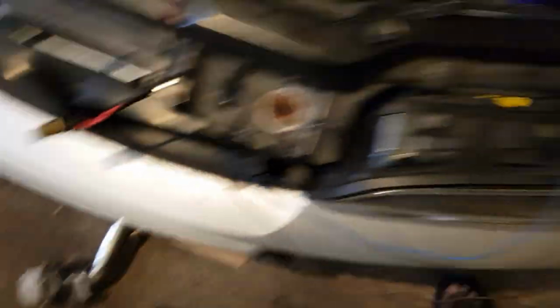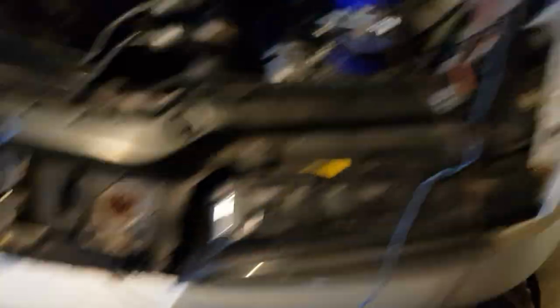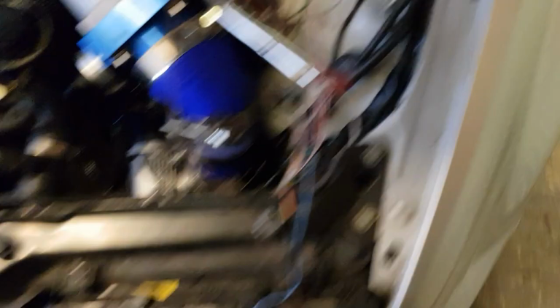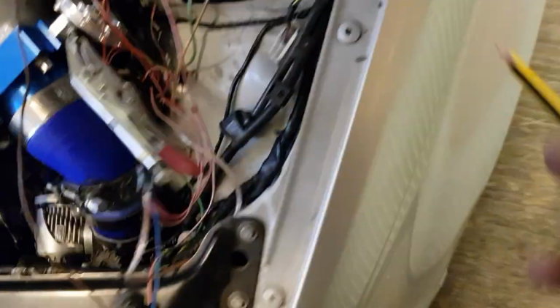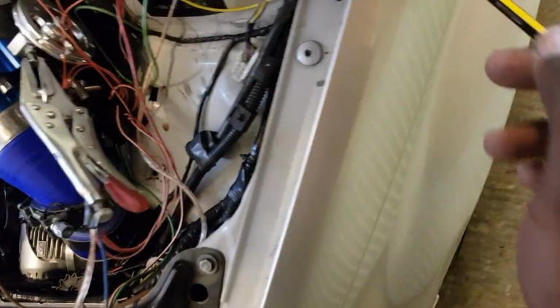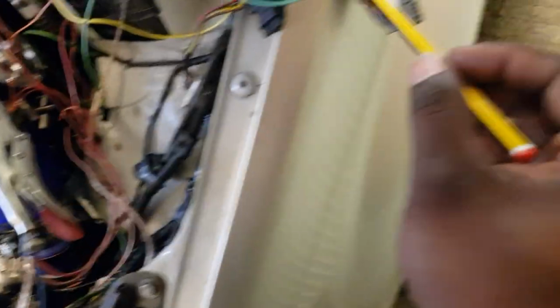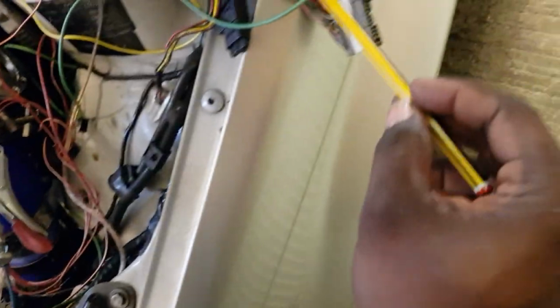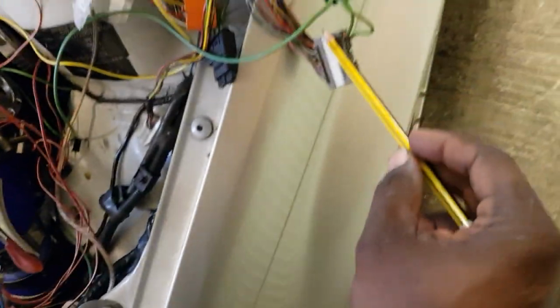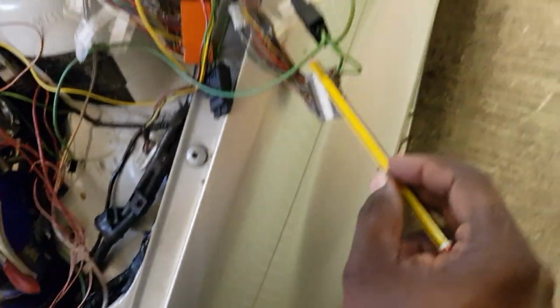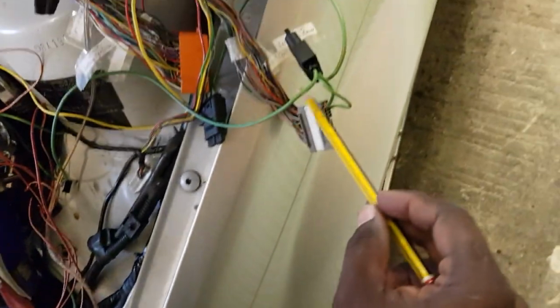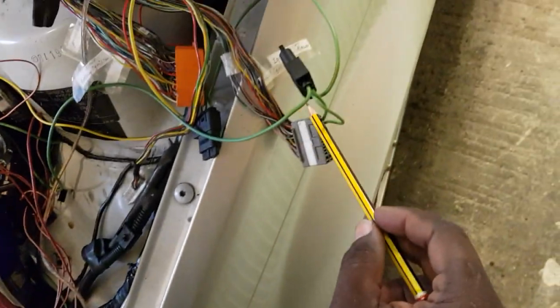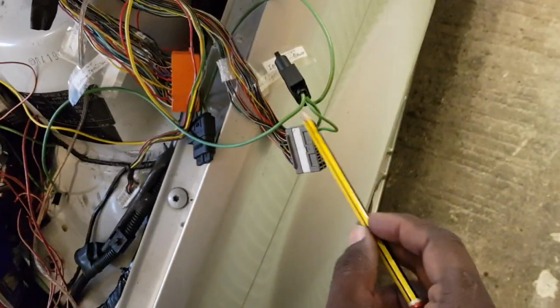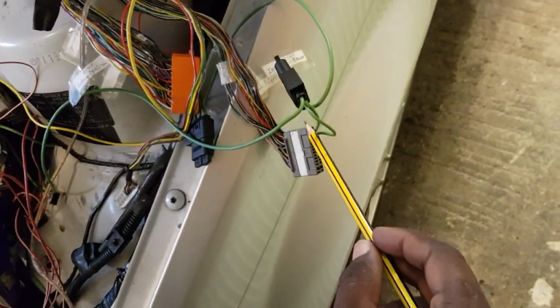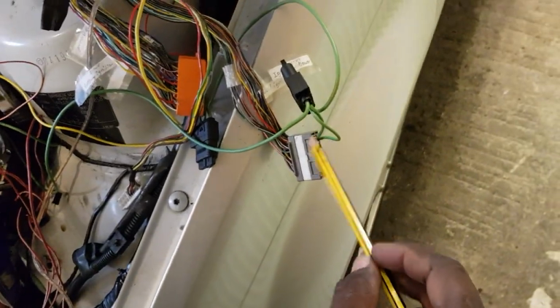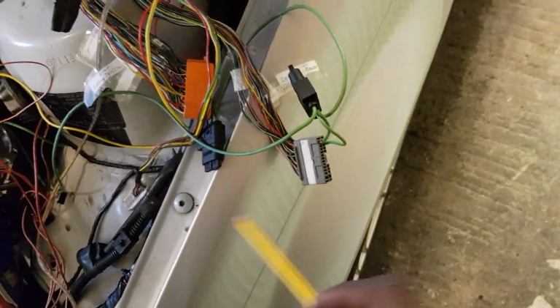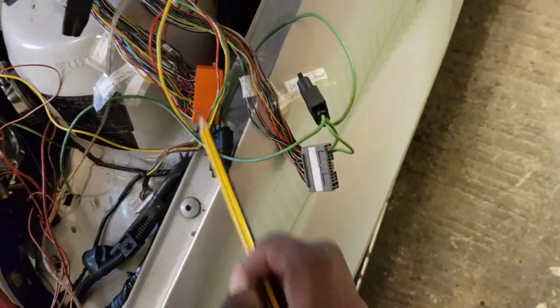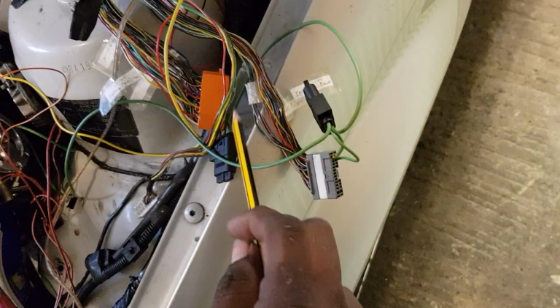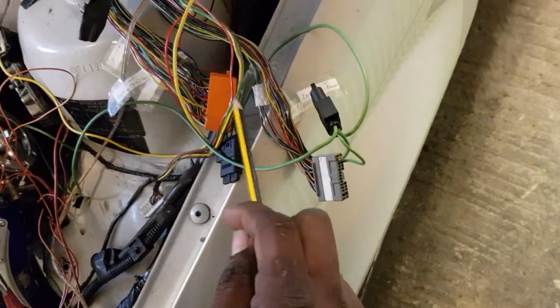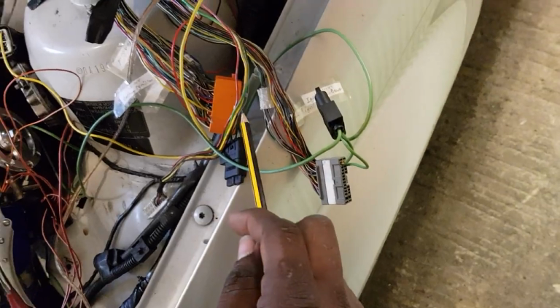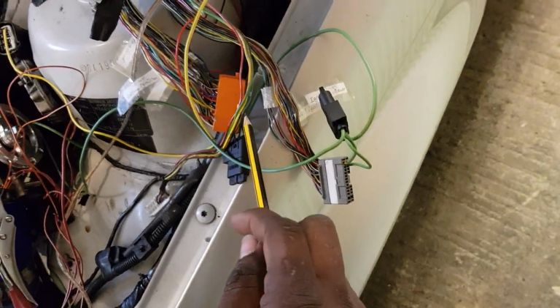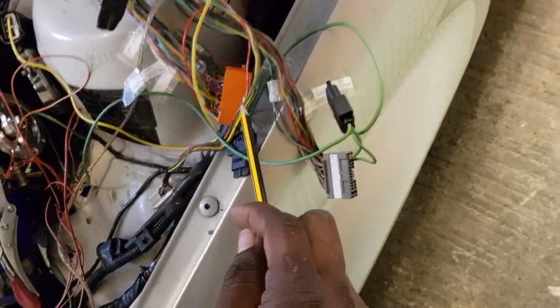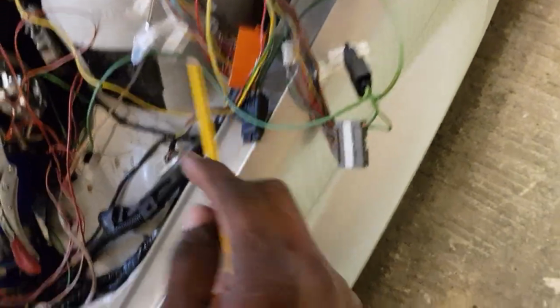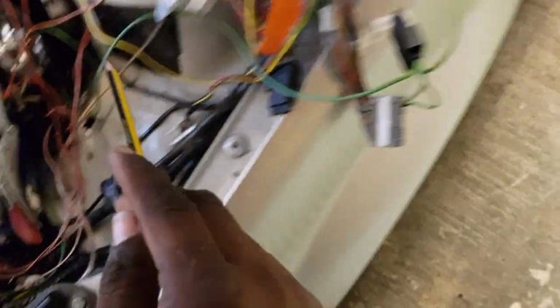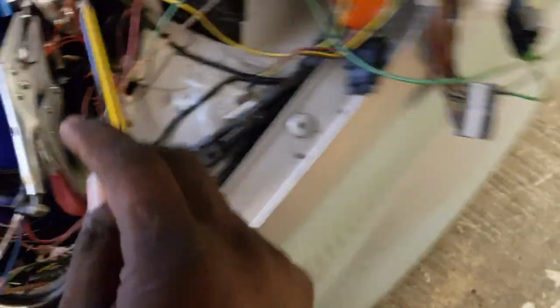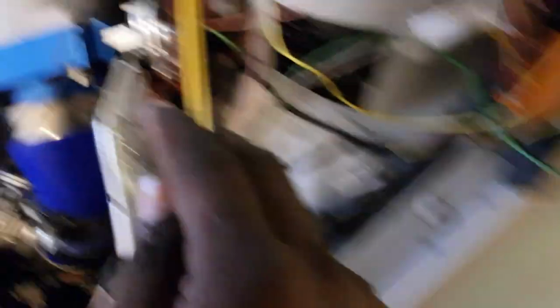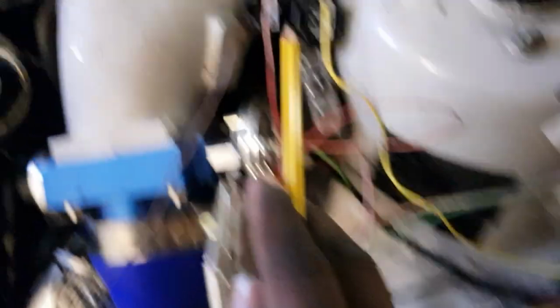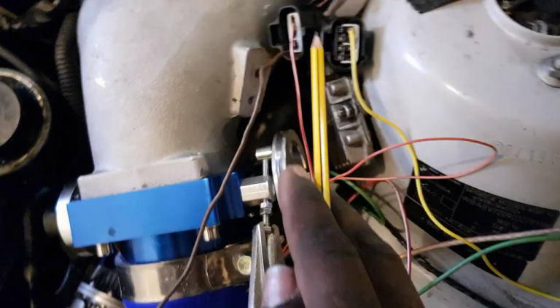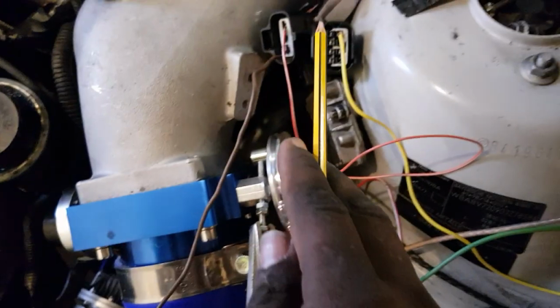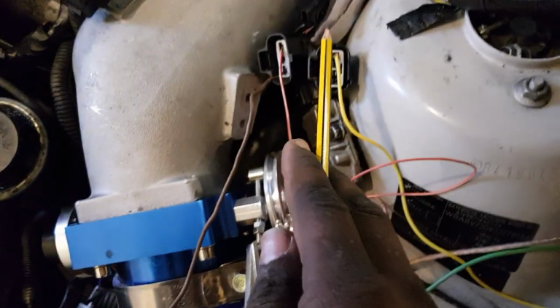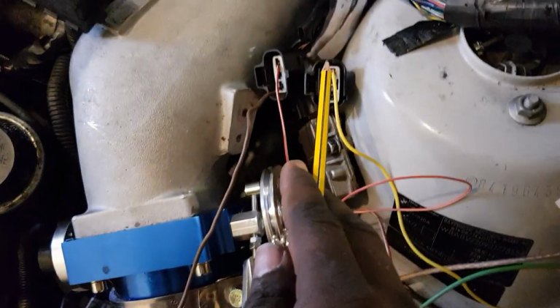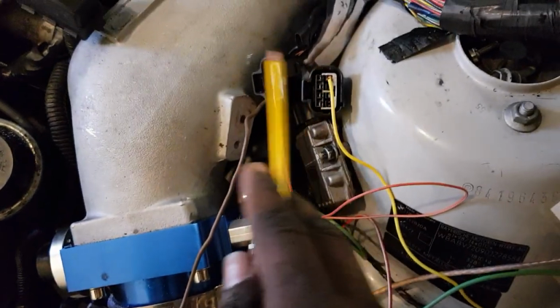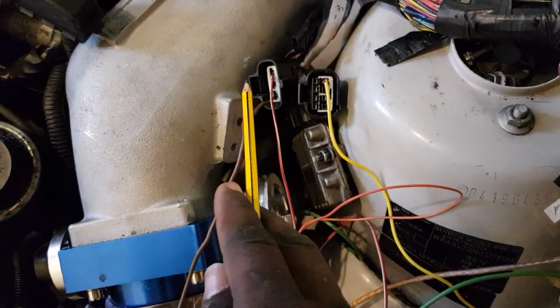This is the gray one, that's the orange one, and these are the two black ones.